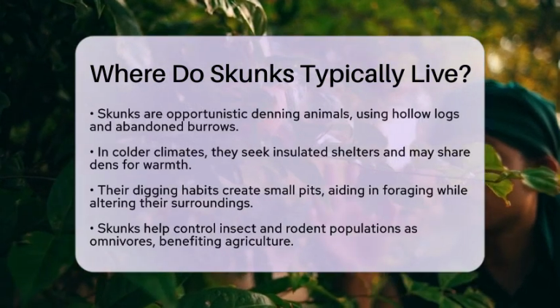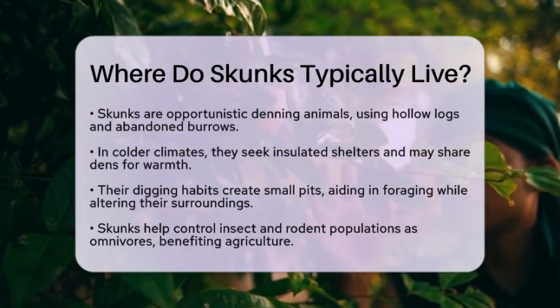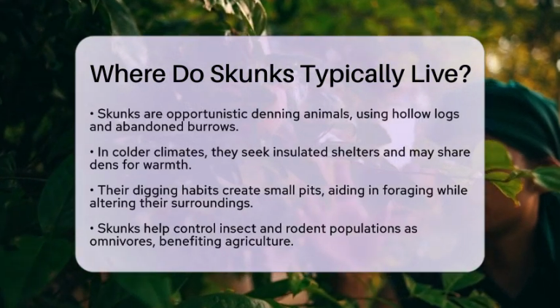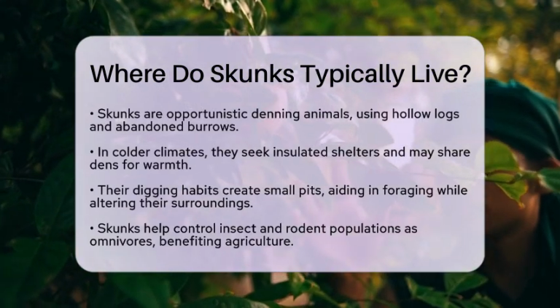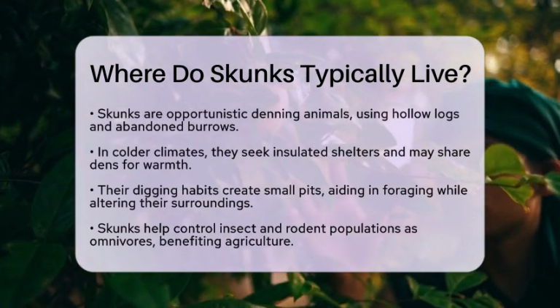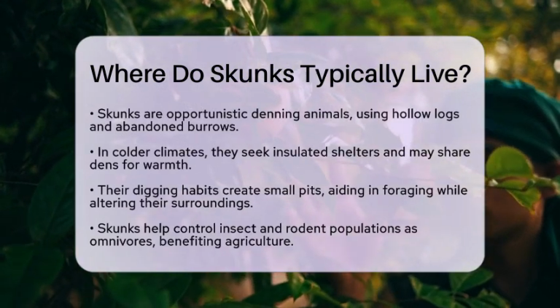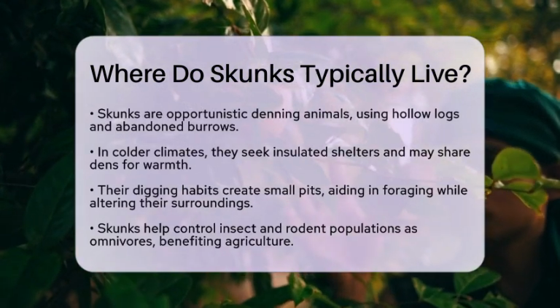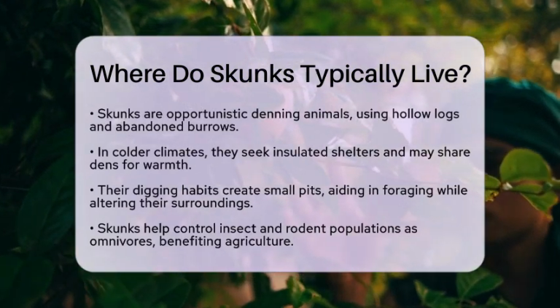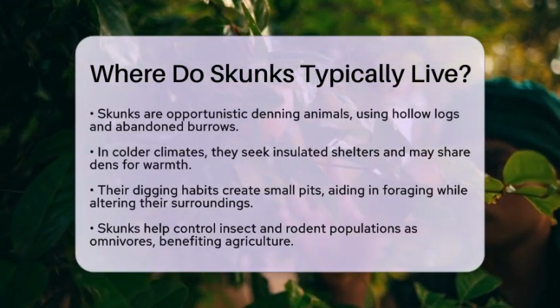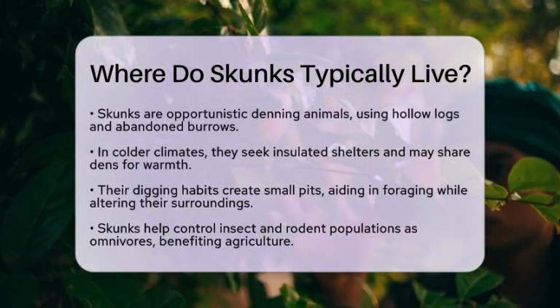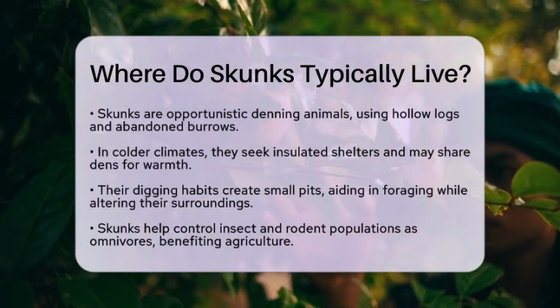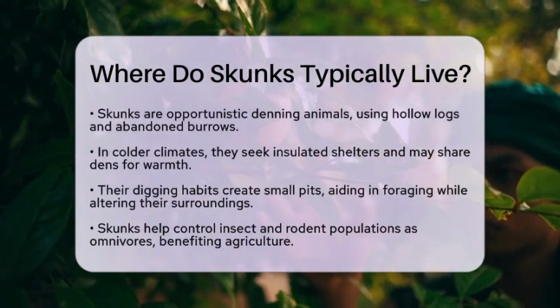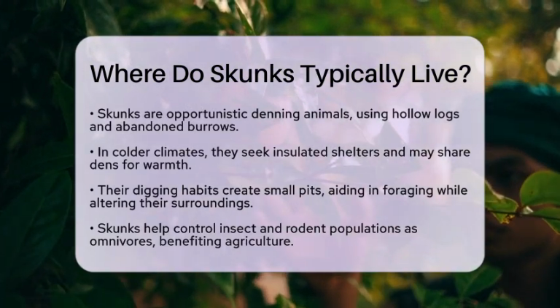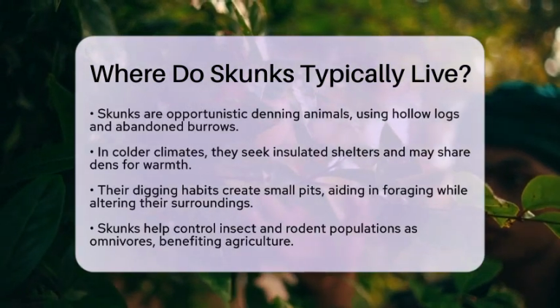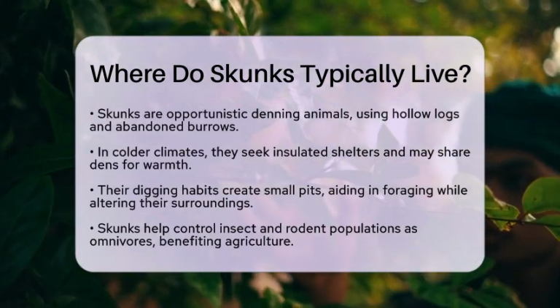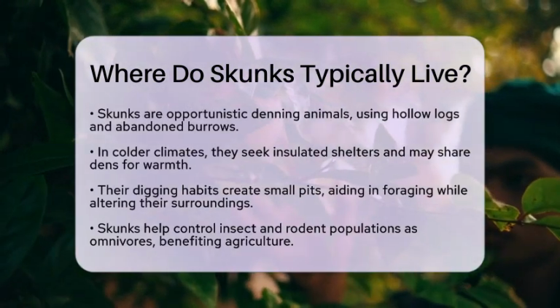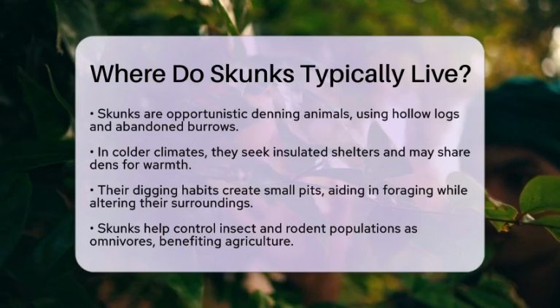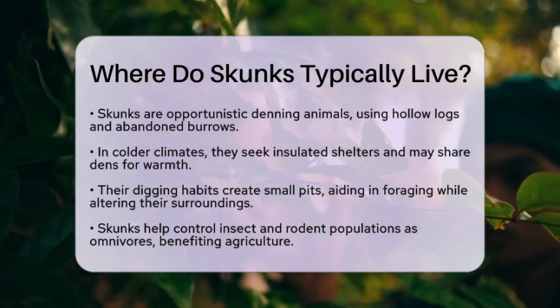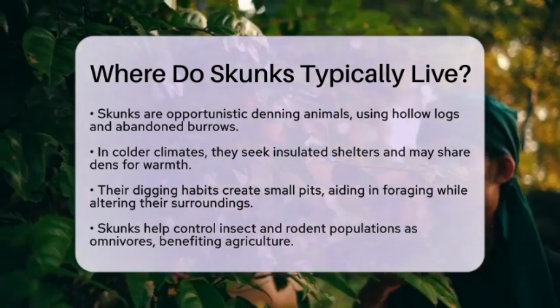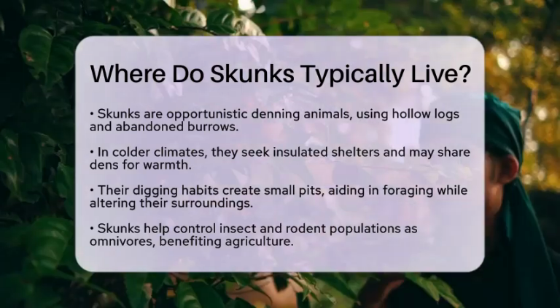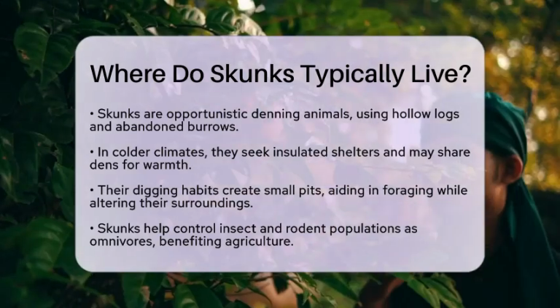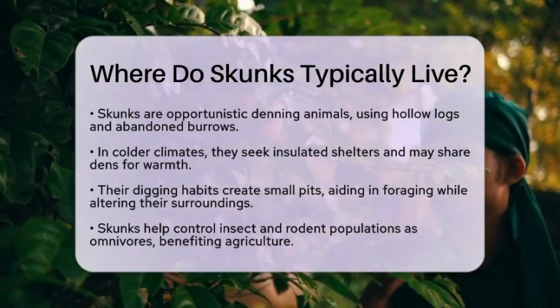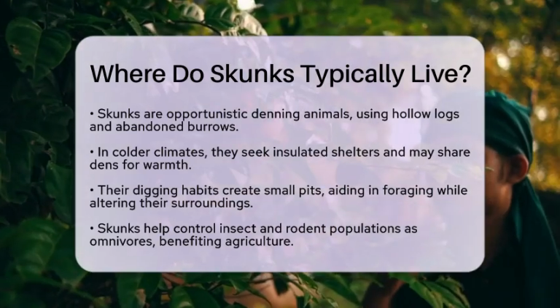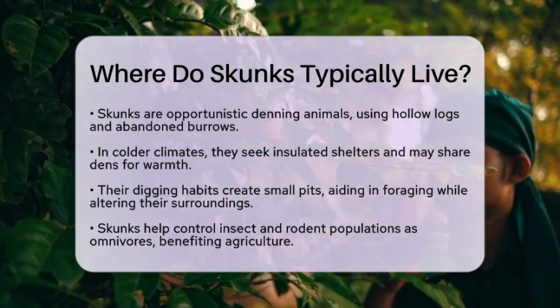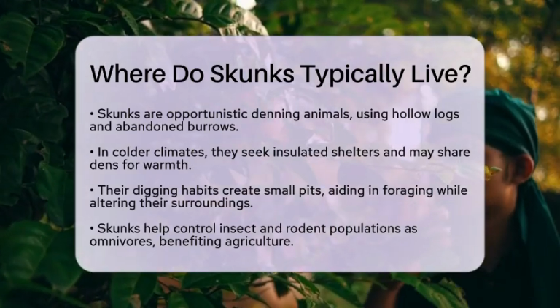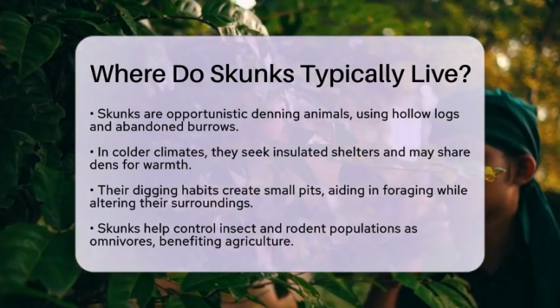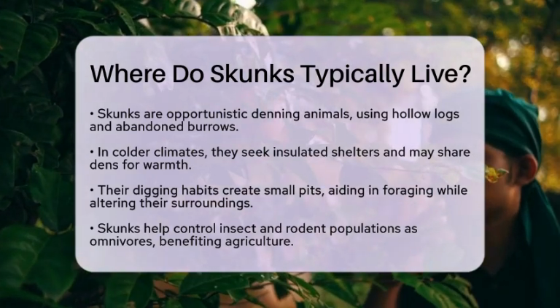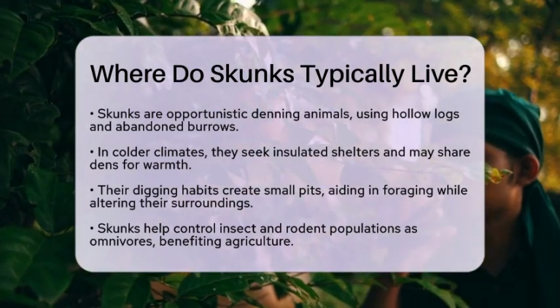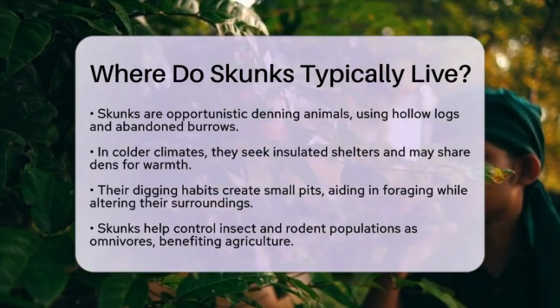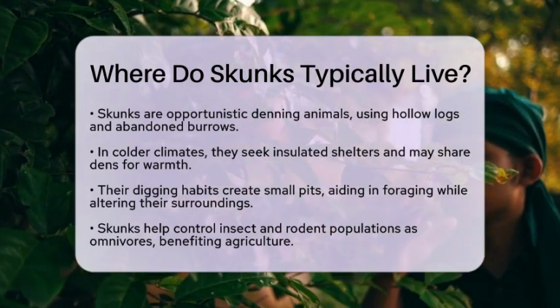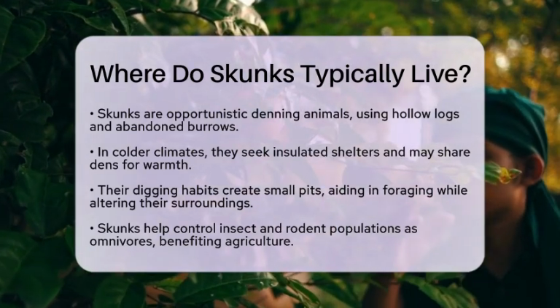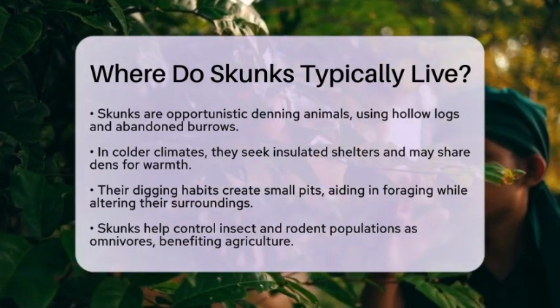Their digging habits create small pits in the soil, which helps them forage for insects while also subtly changing their surroundings.